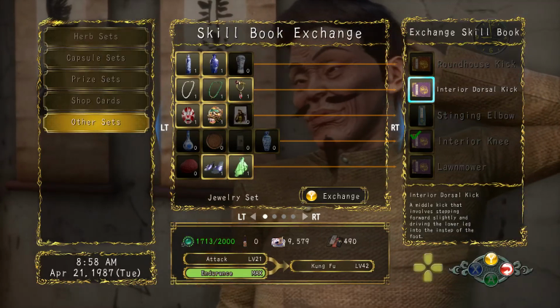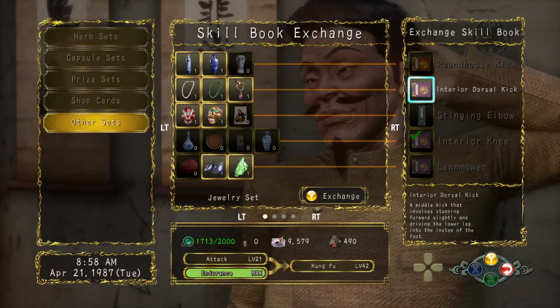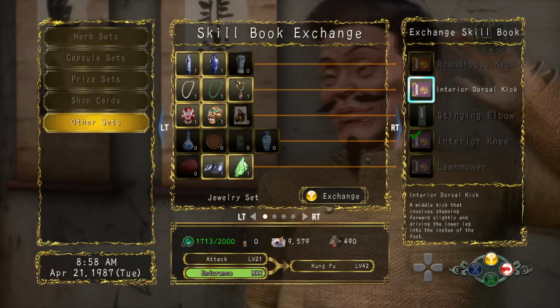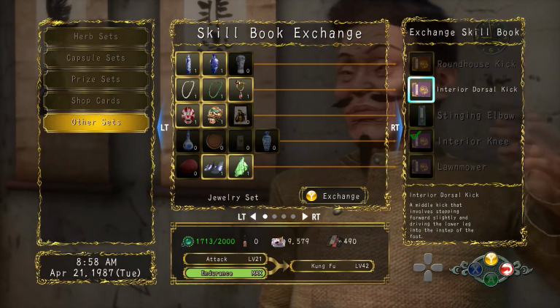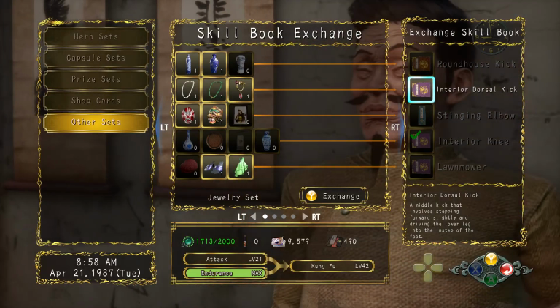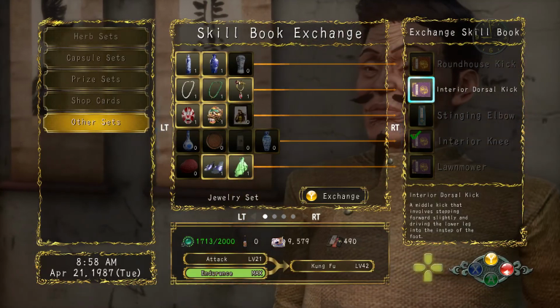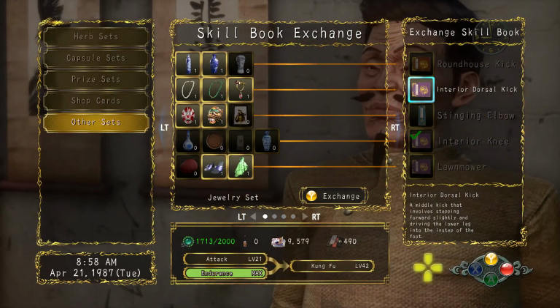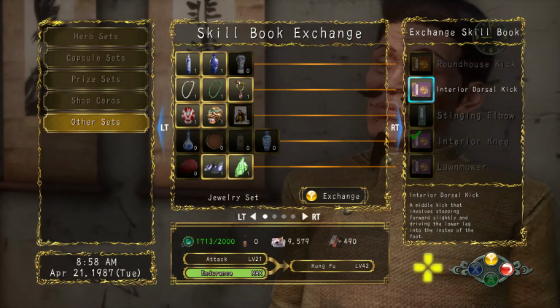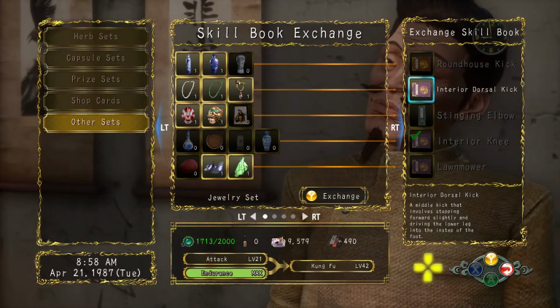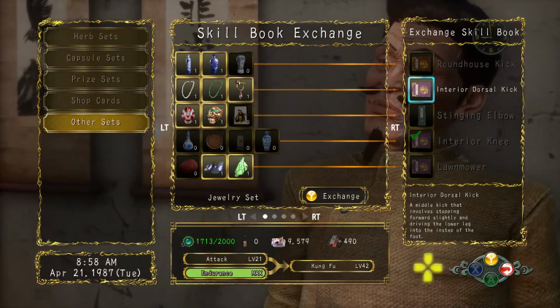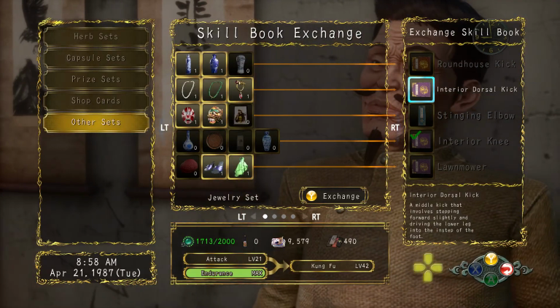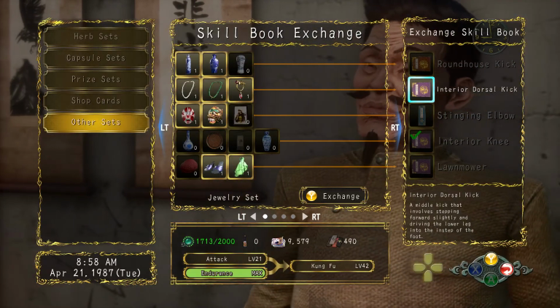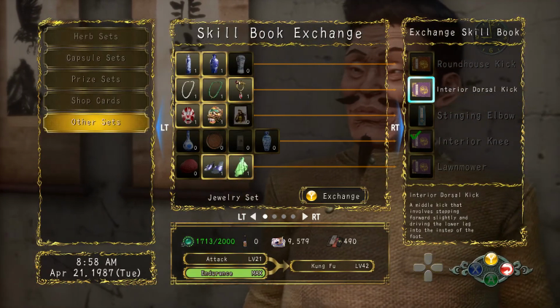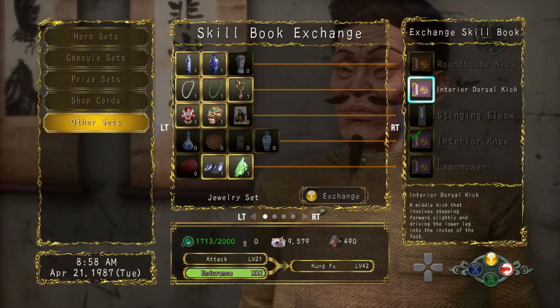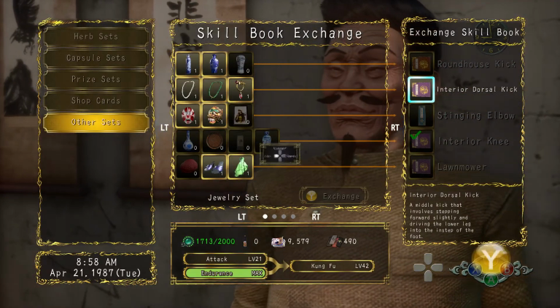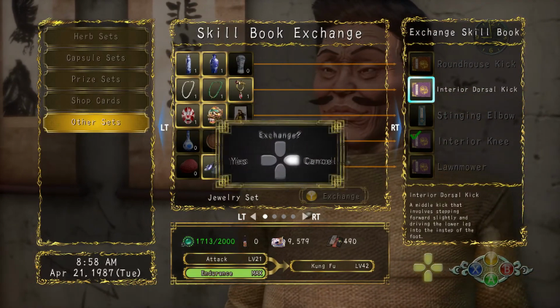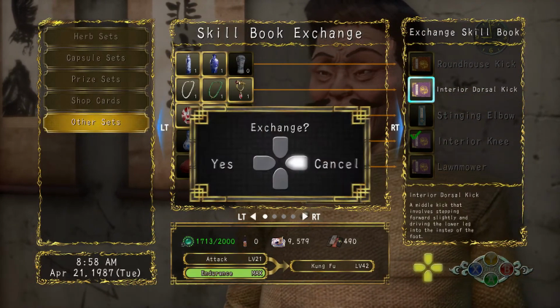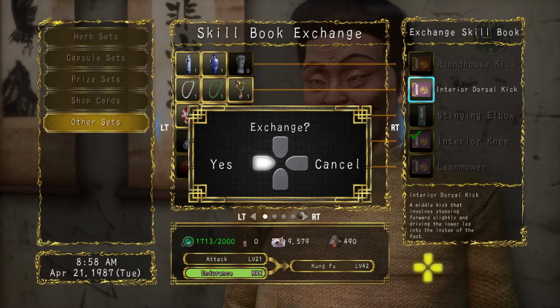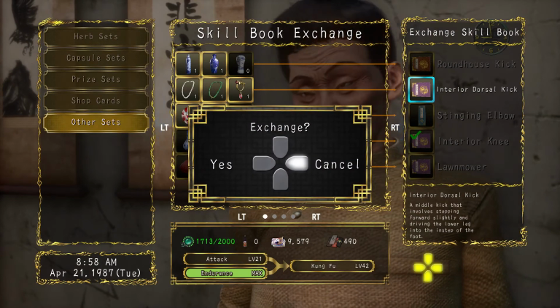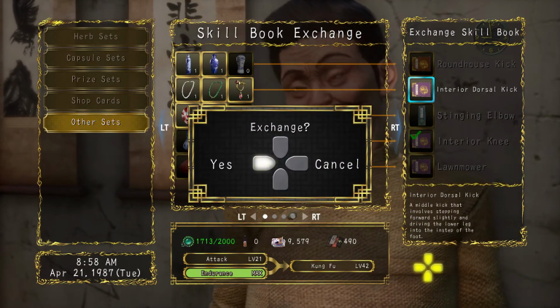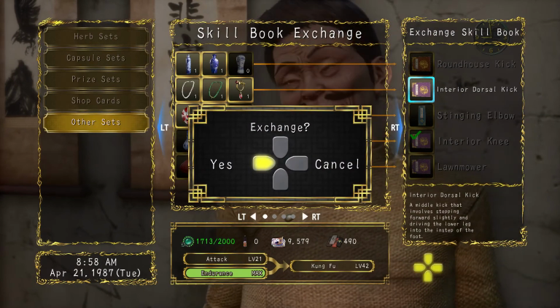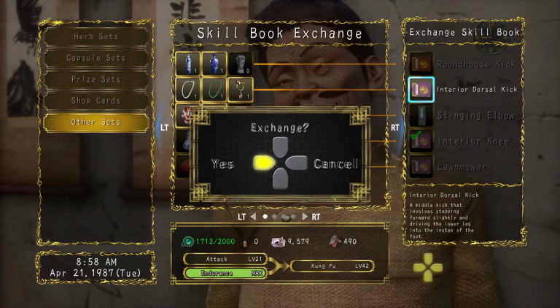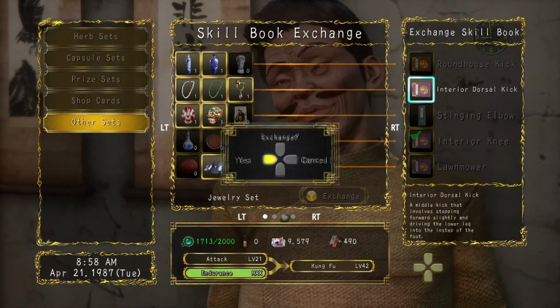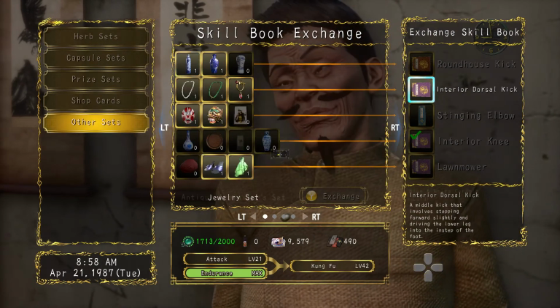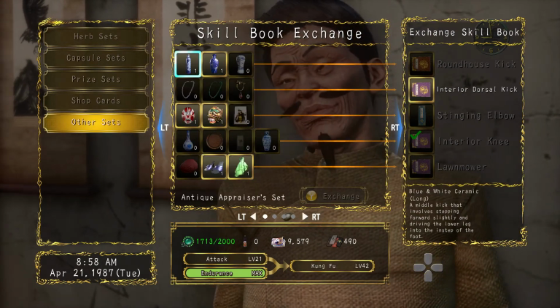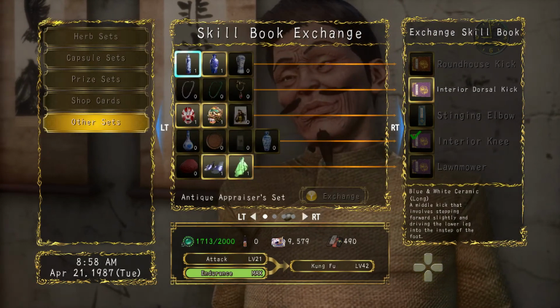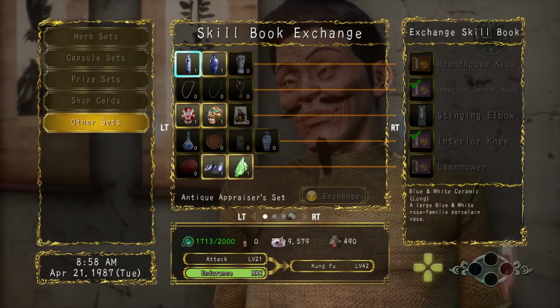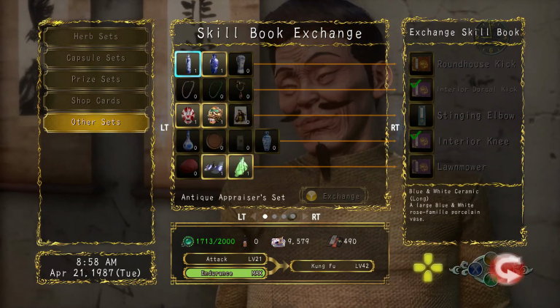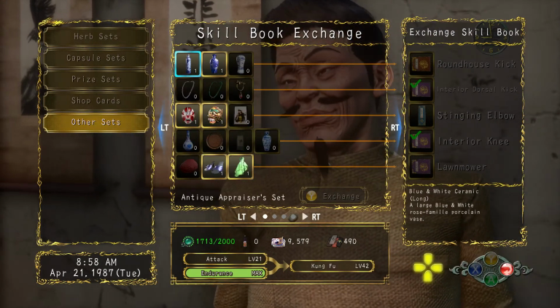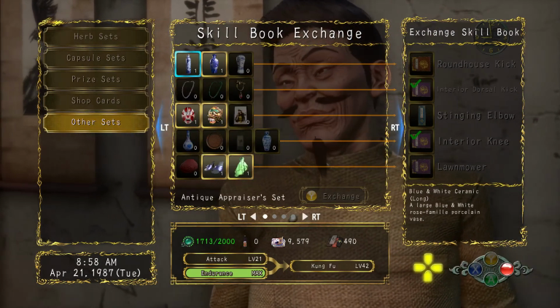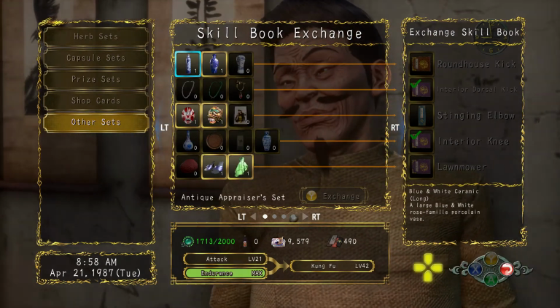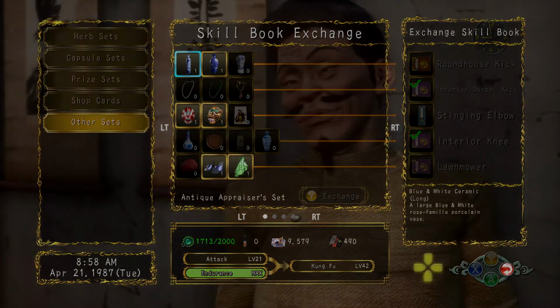Once you have all the items, head to a pawn shop of your choosing, trade them in for the skillbook and enjoy your prize.